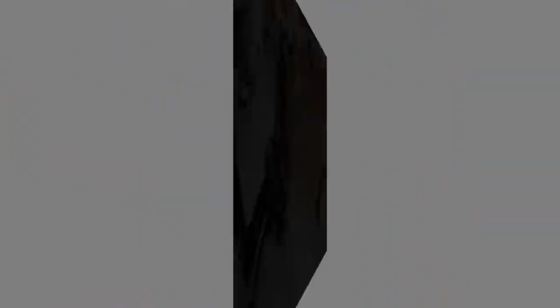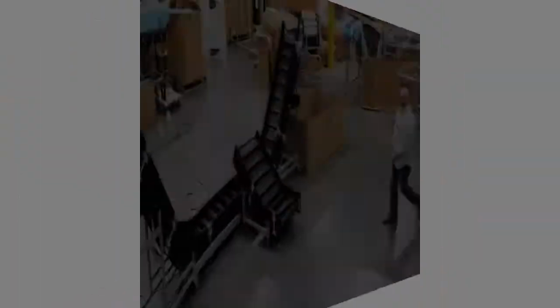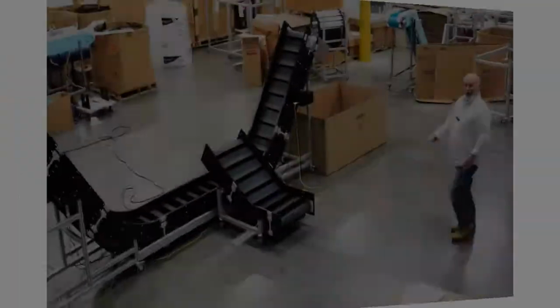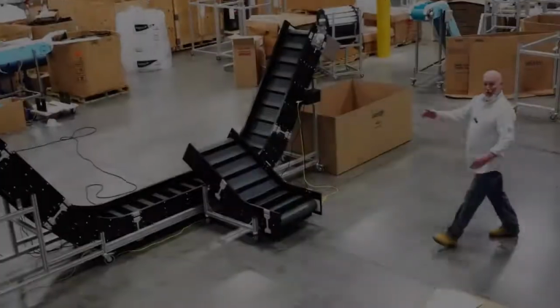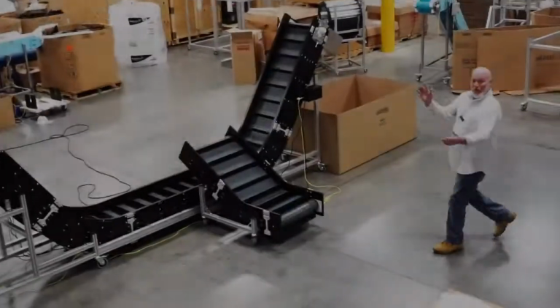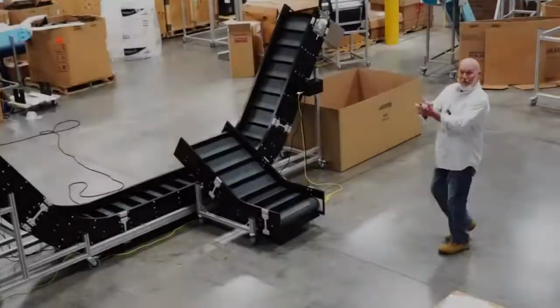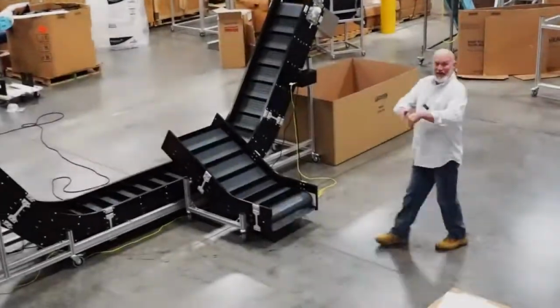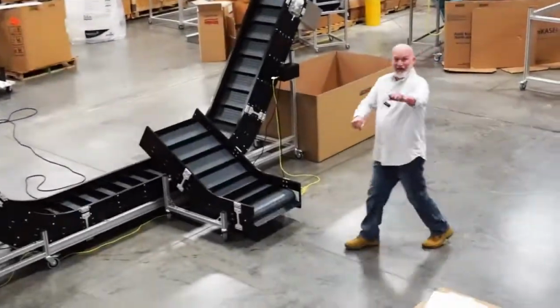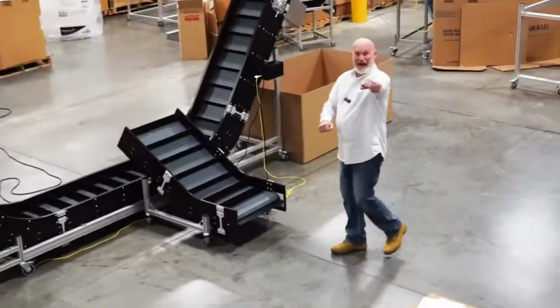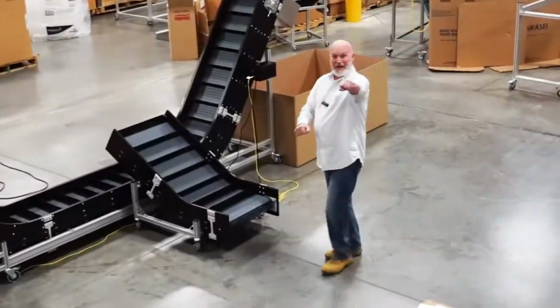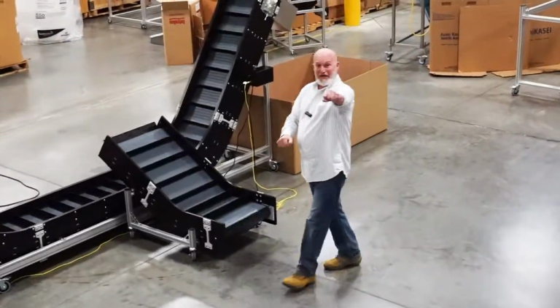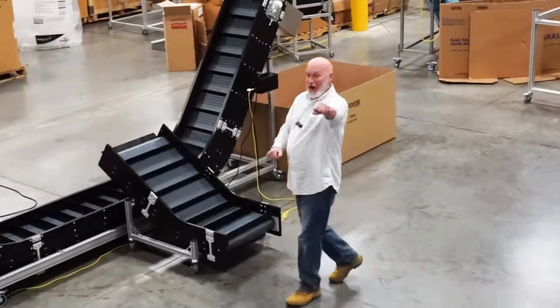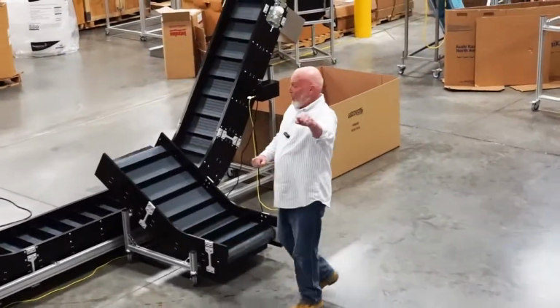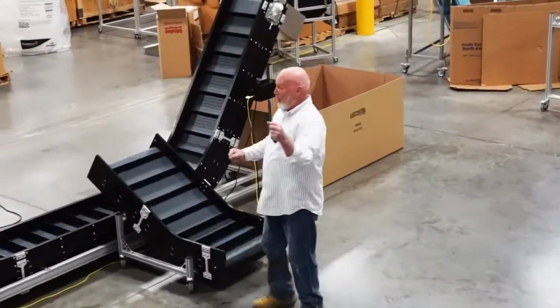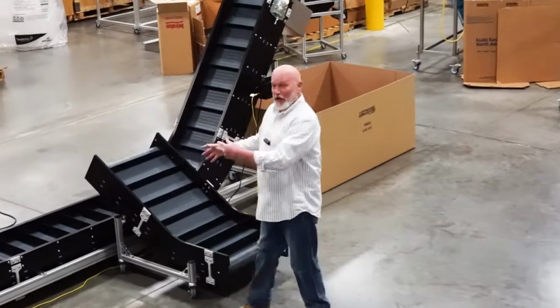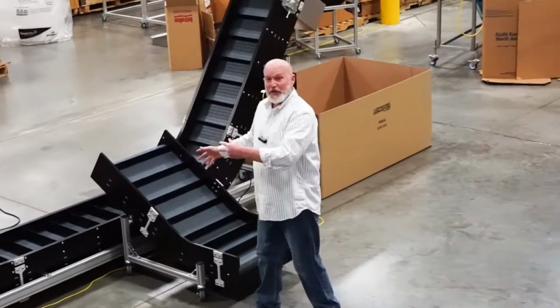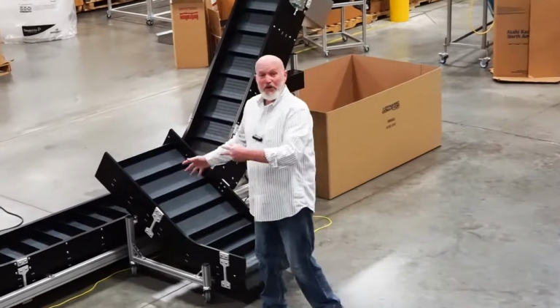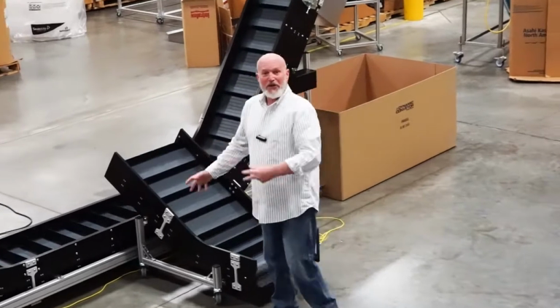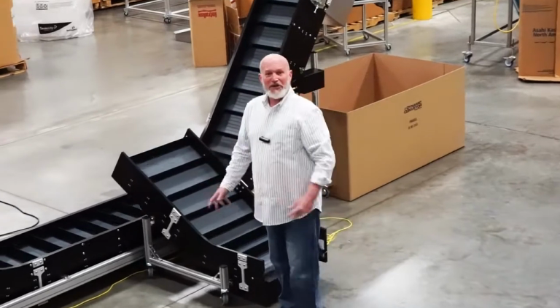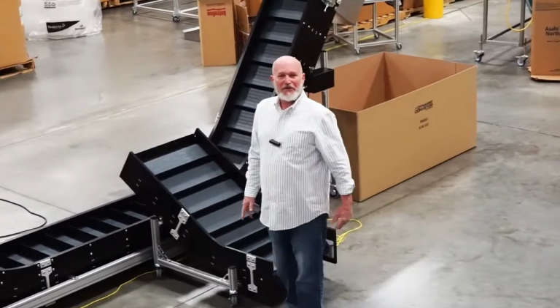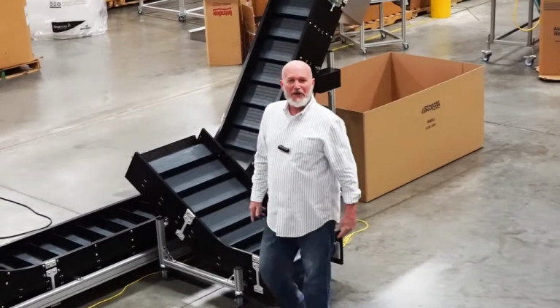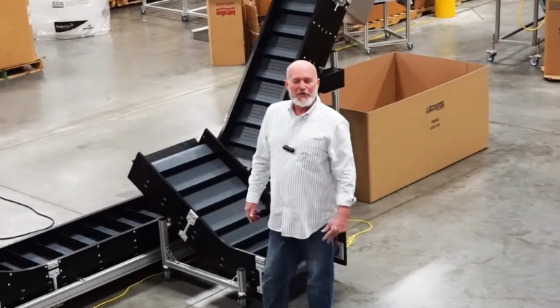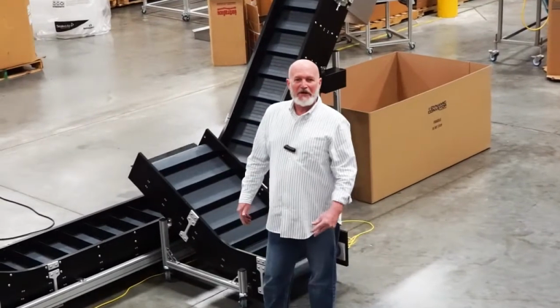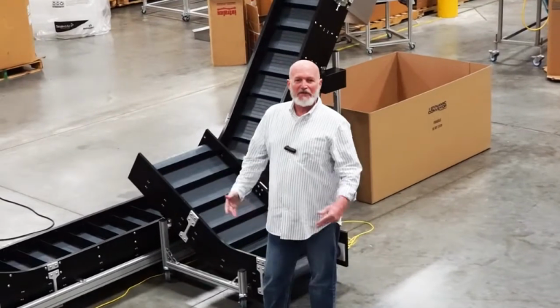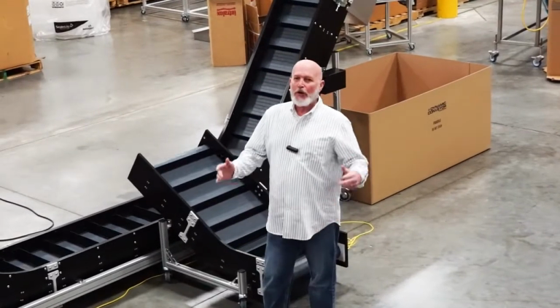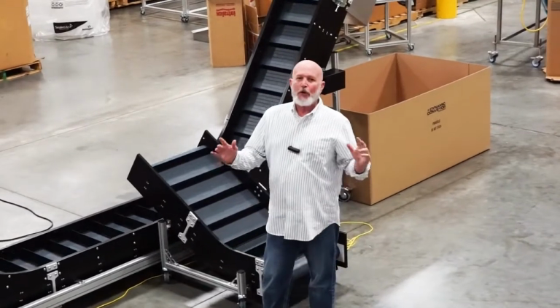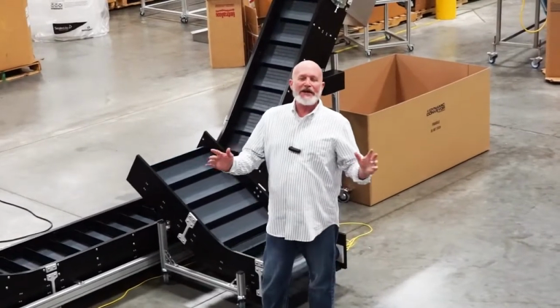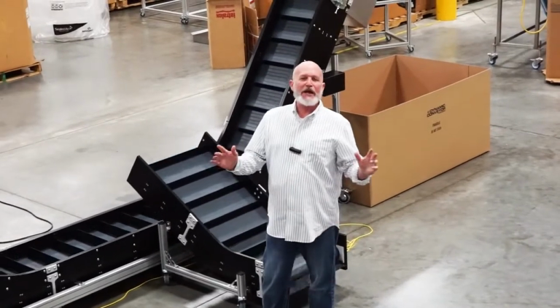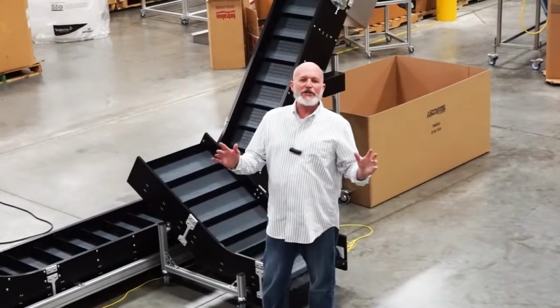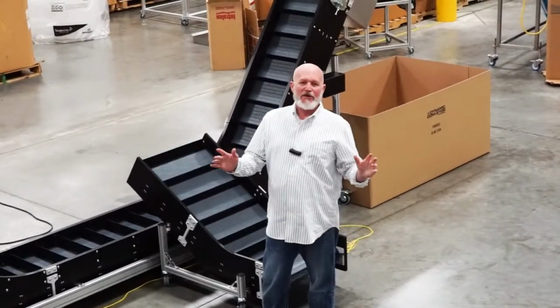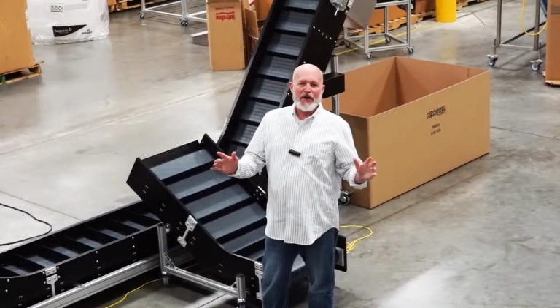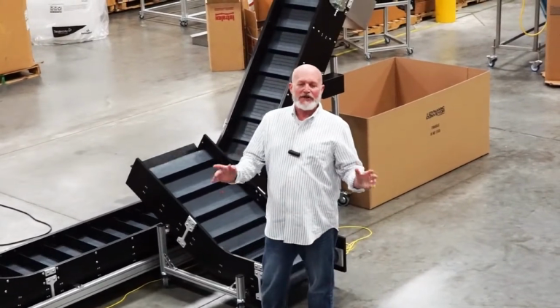Hey, welcome back to Dynamic Conveyor. Look at this beauty we just finished building for a great customer of ours.